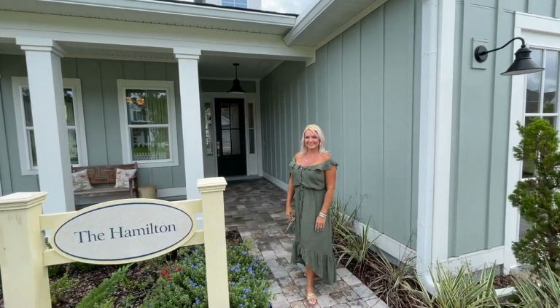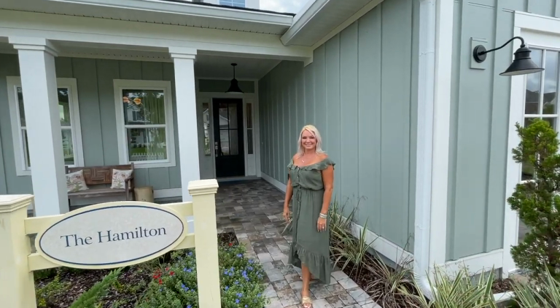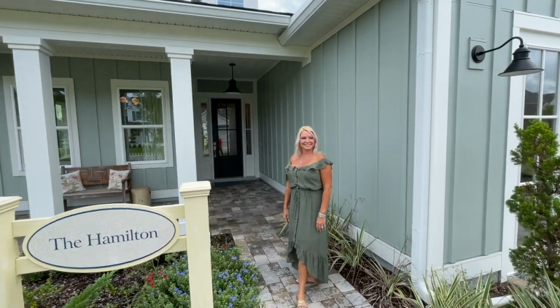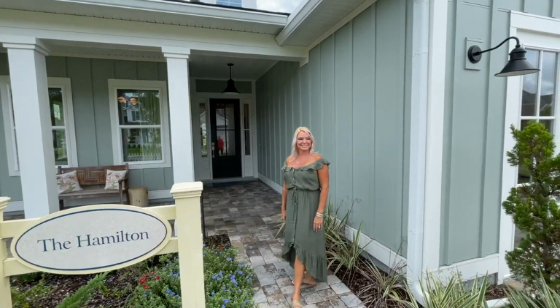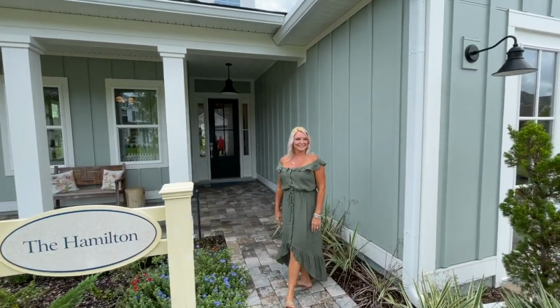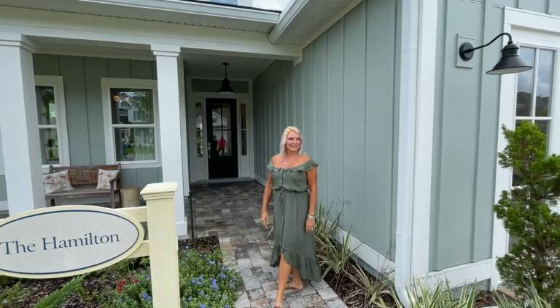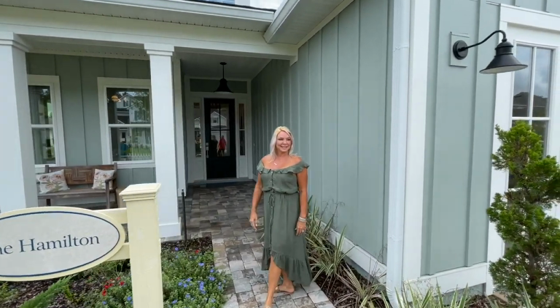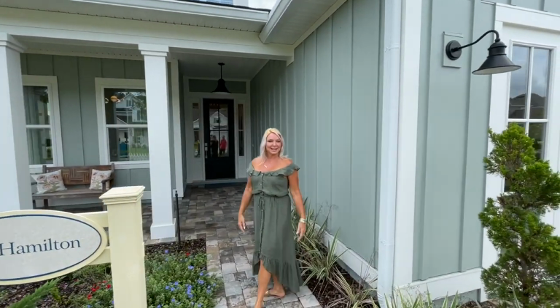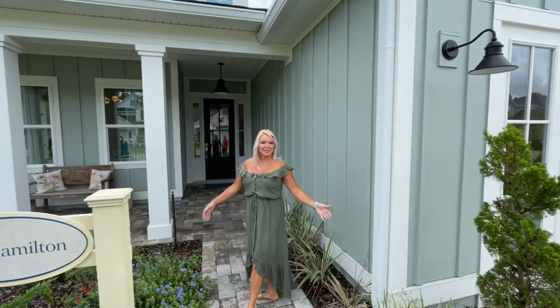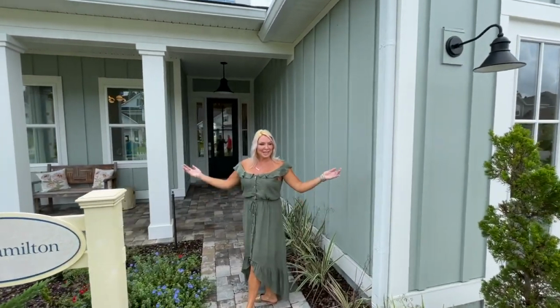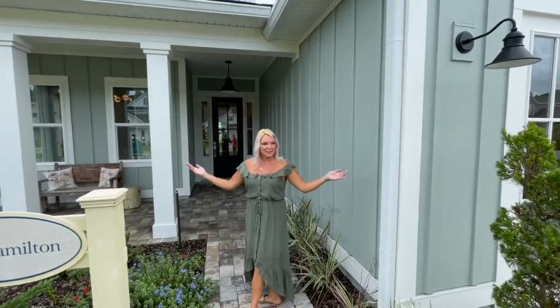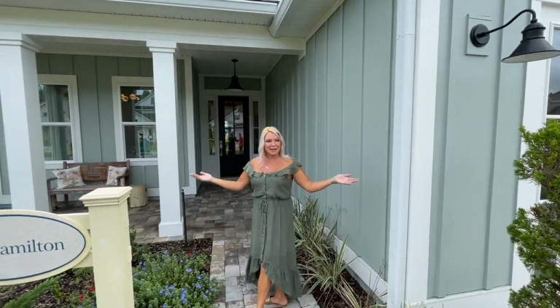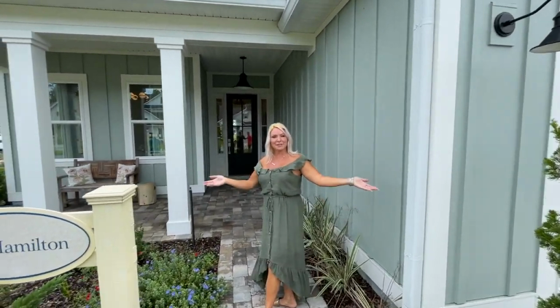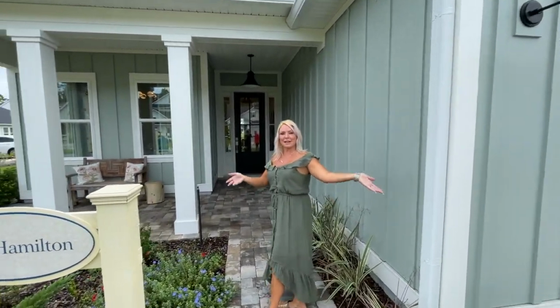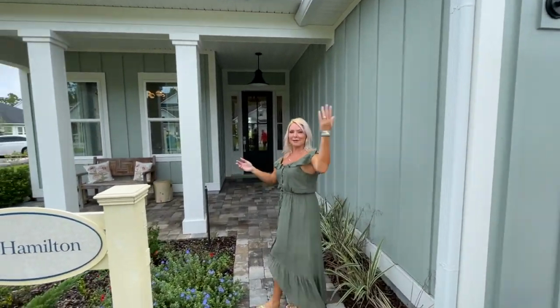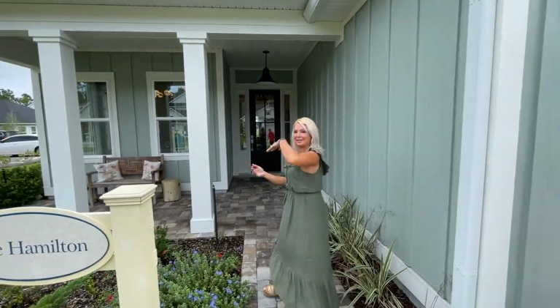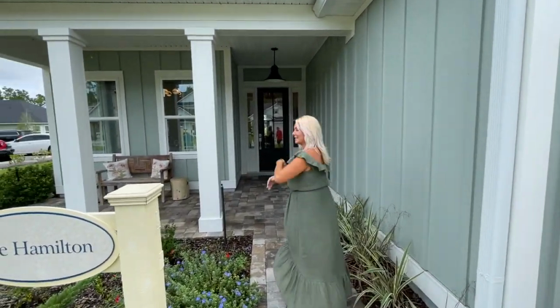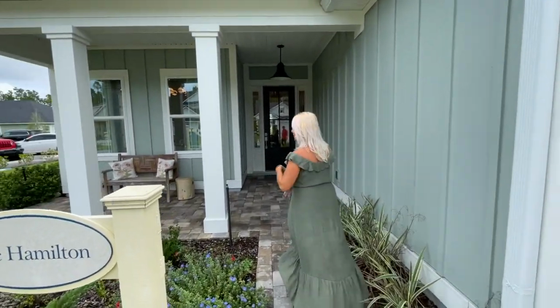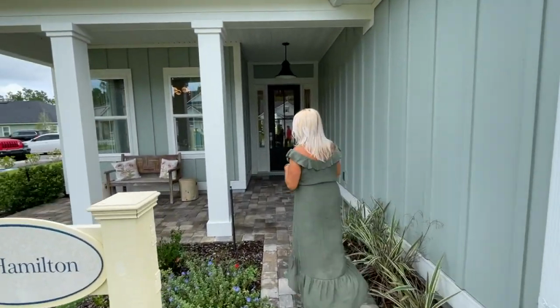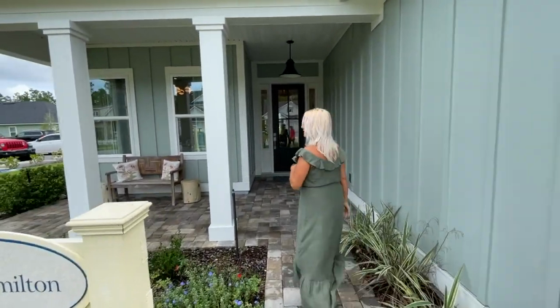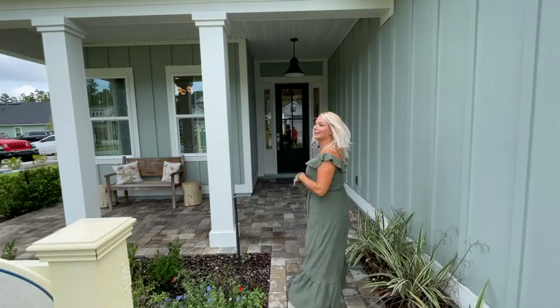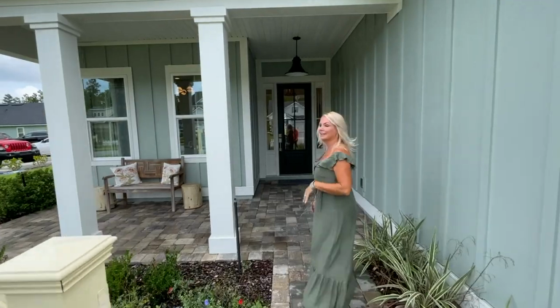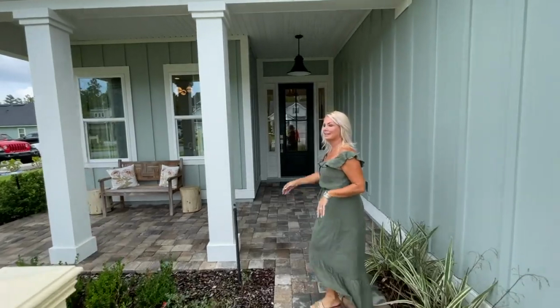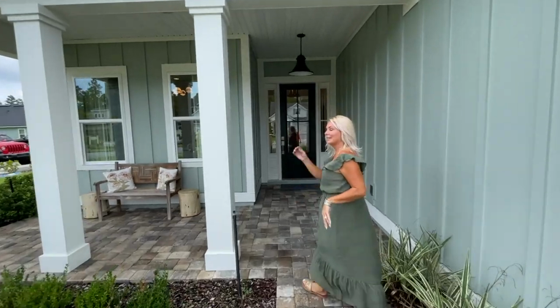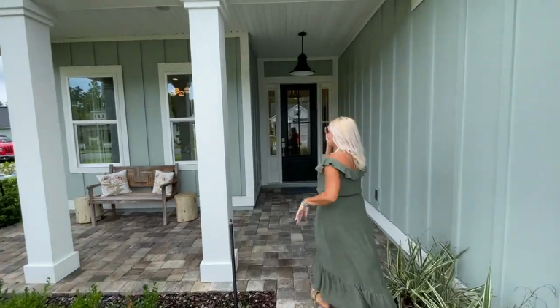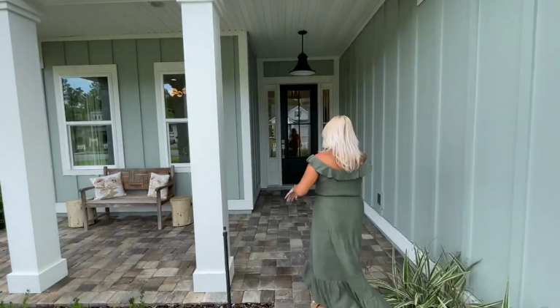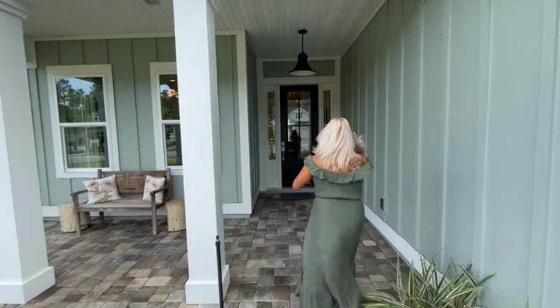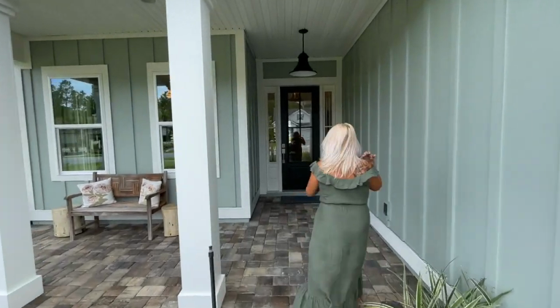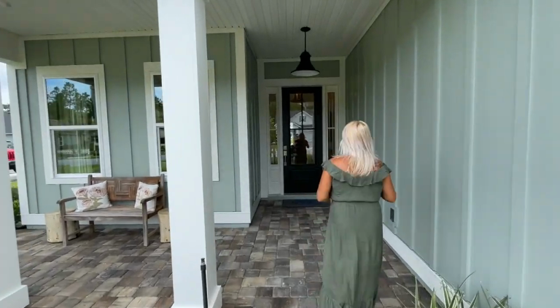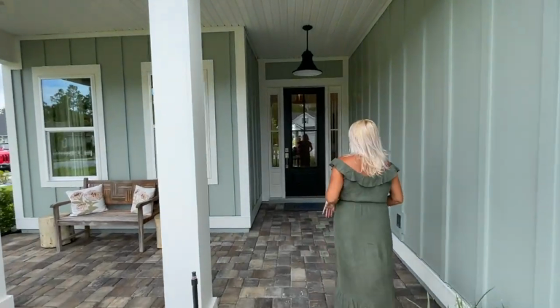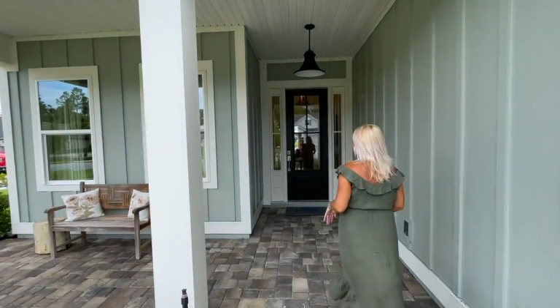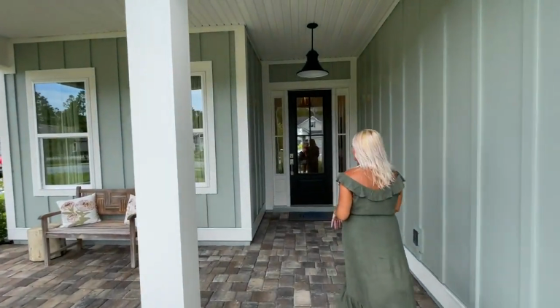Thank you for having us, Cindy. Thank you, Heather — come on in, let's go take a look. Thank you everyone for tuning in.